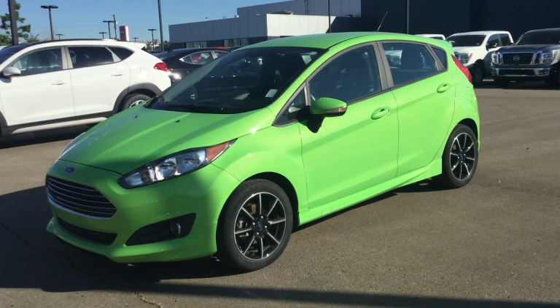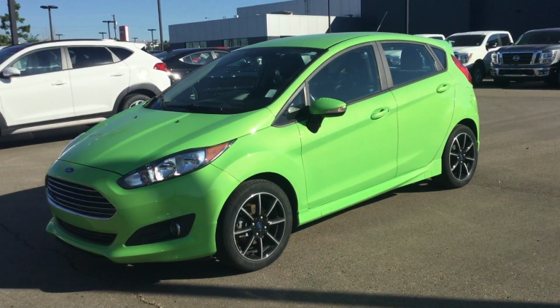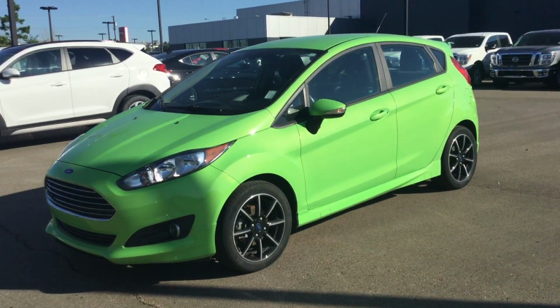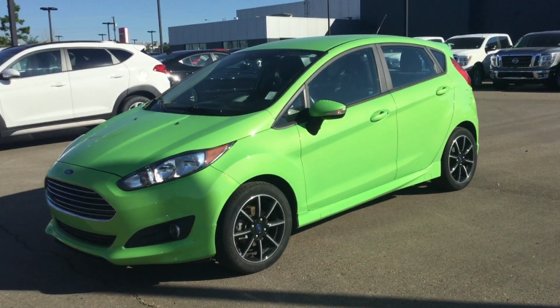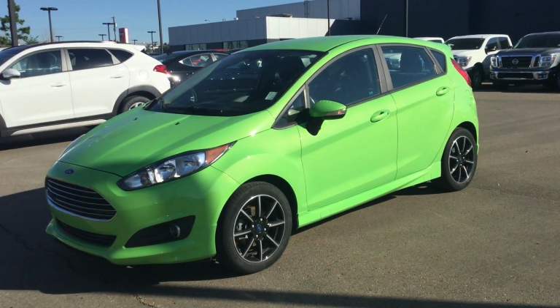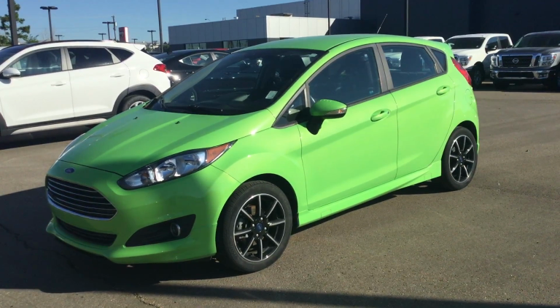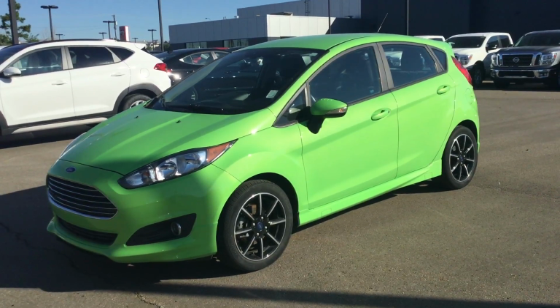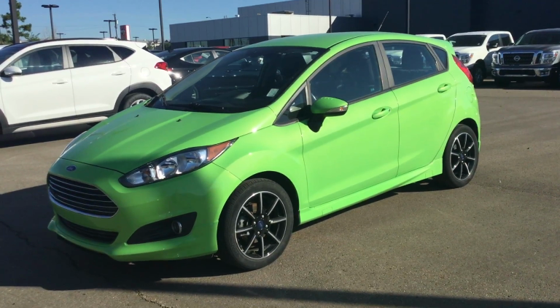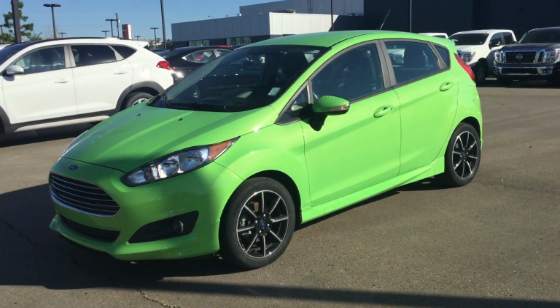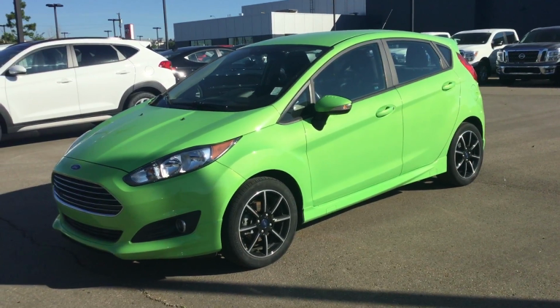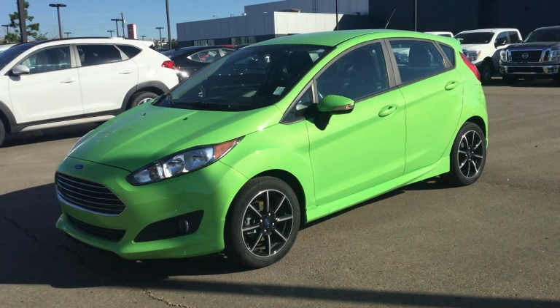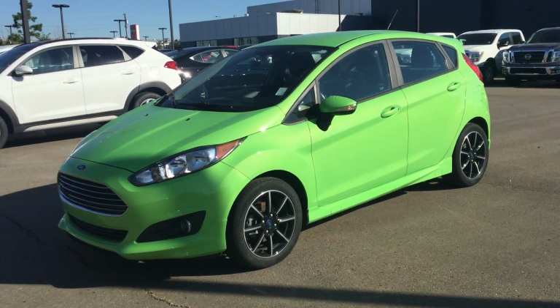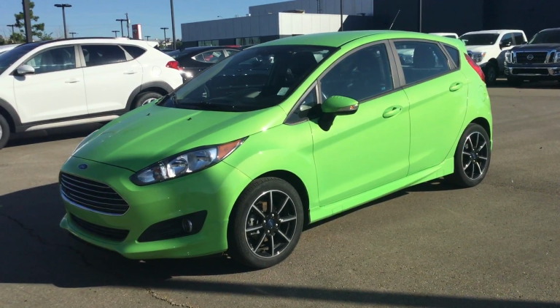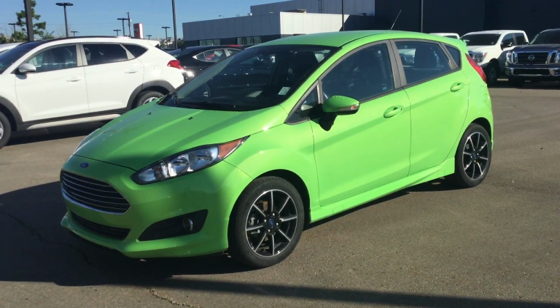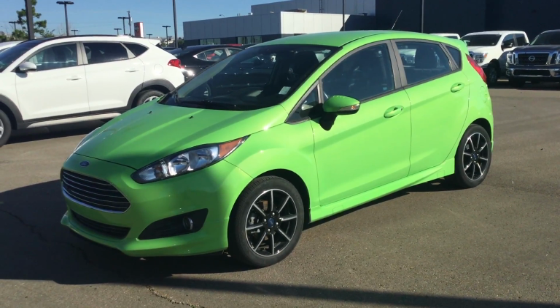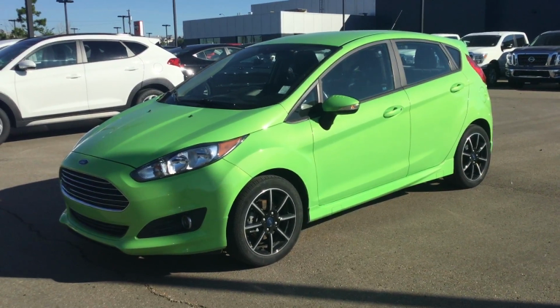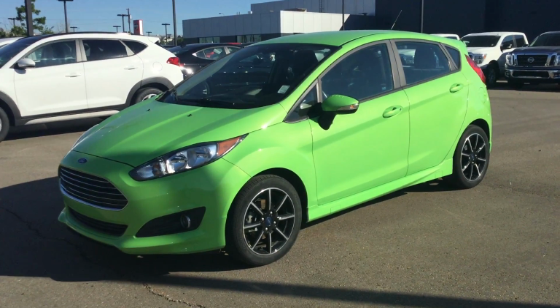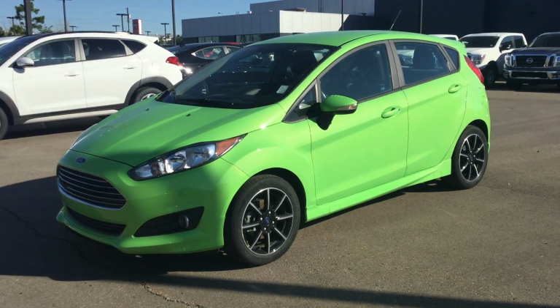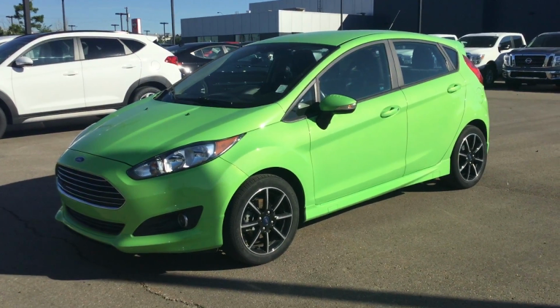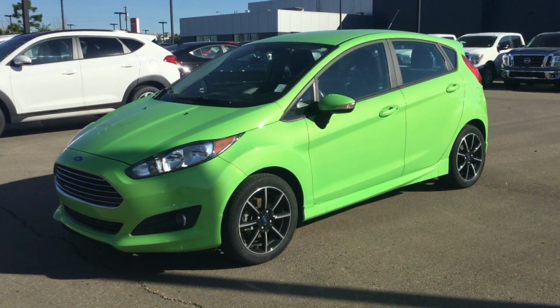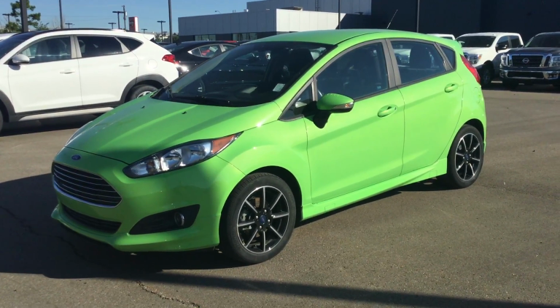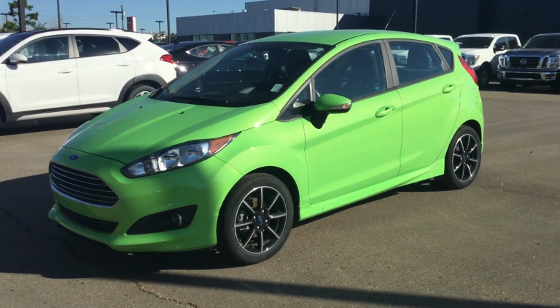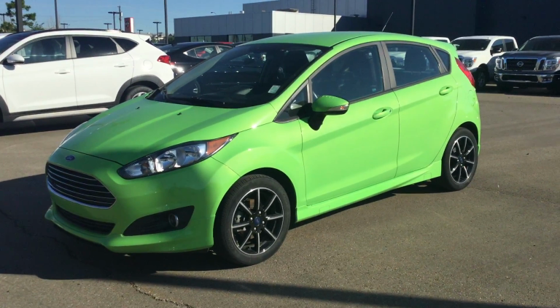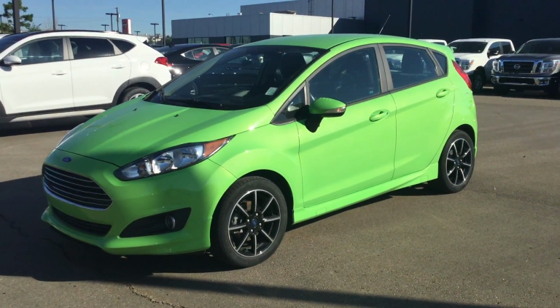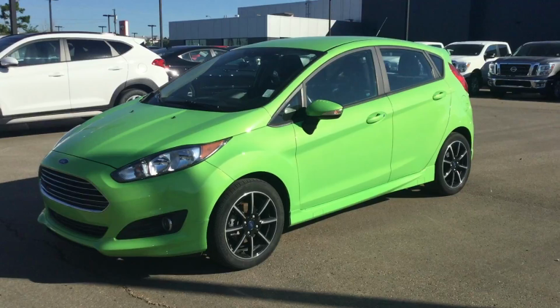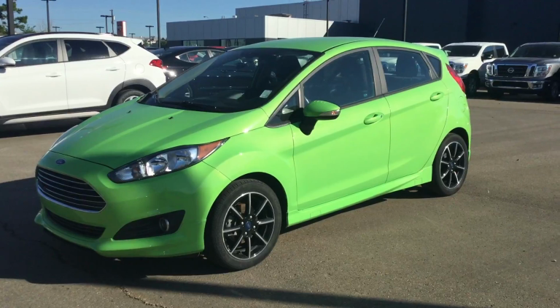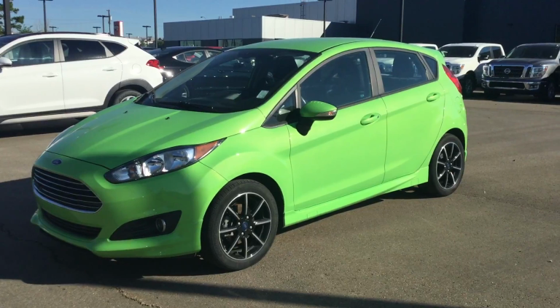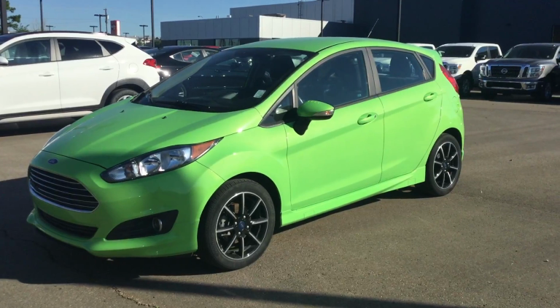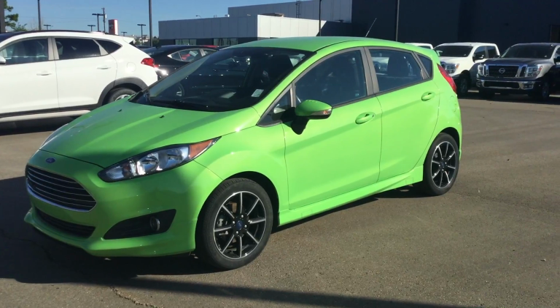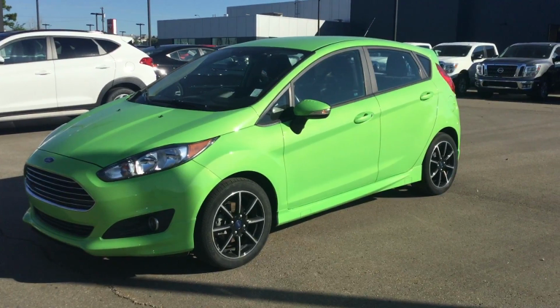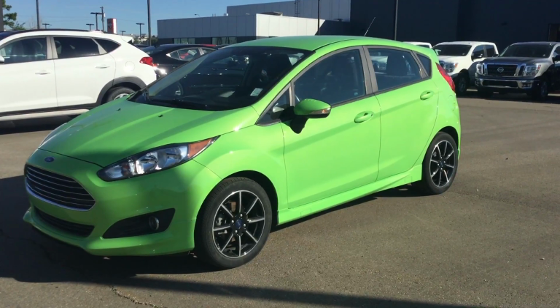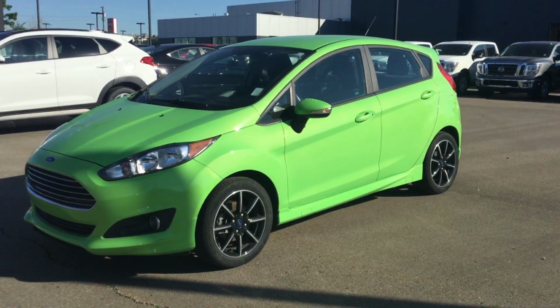Hello Darcy, this is Brayden from River City Hyundai. Thank you for inquiring about our 2015 Ford Fiesta.